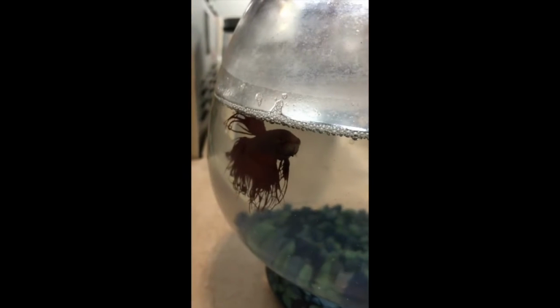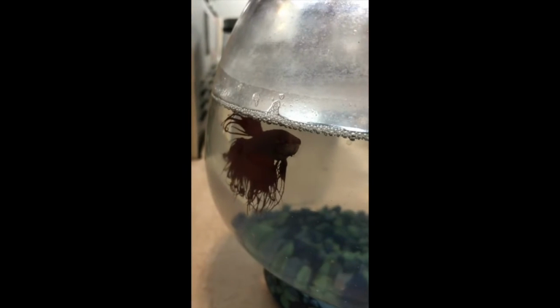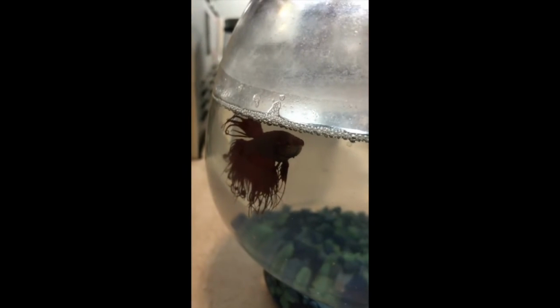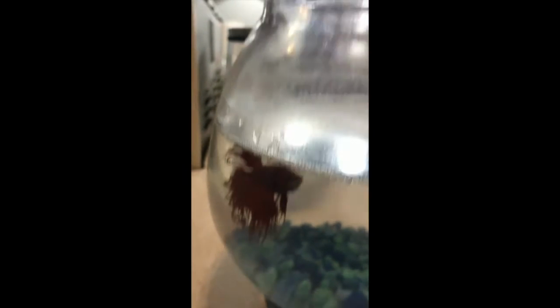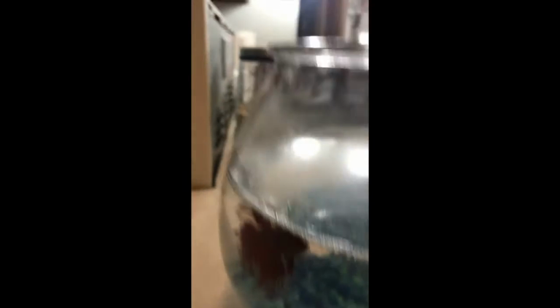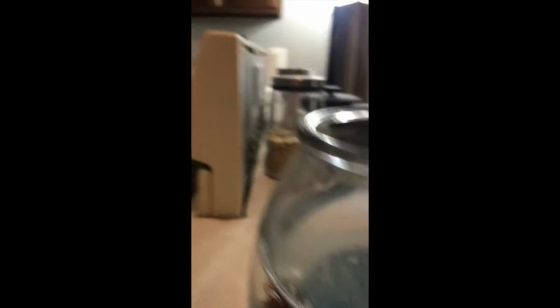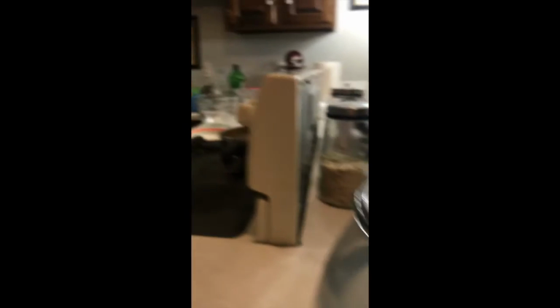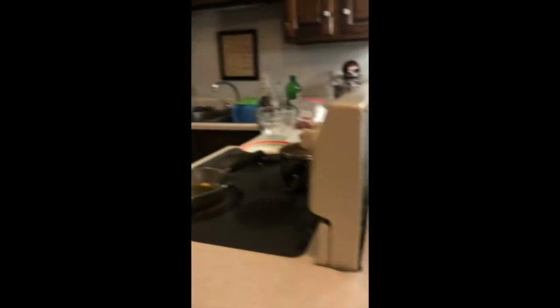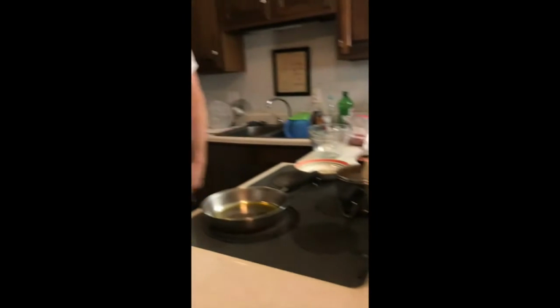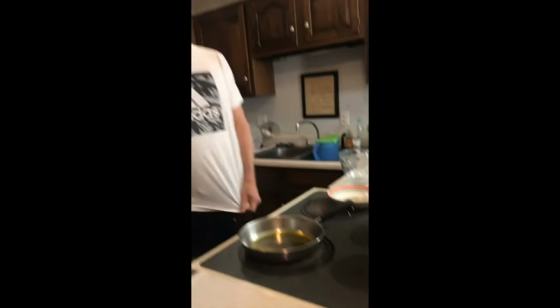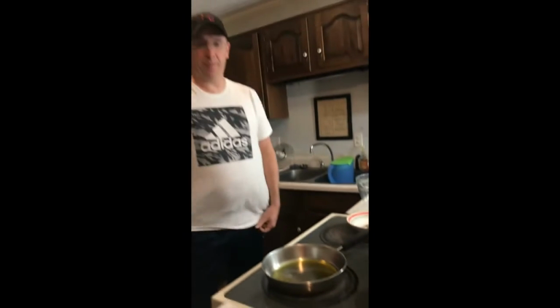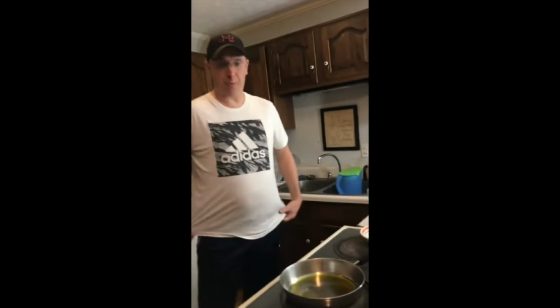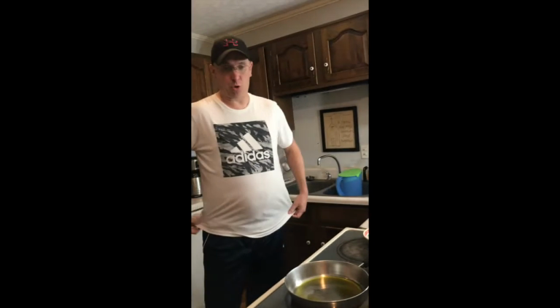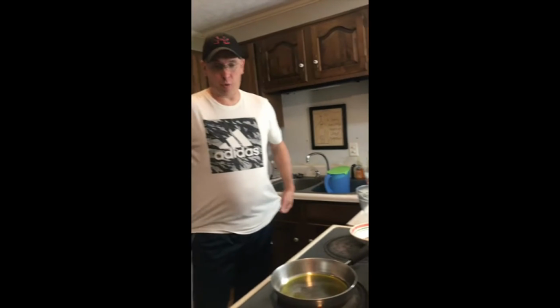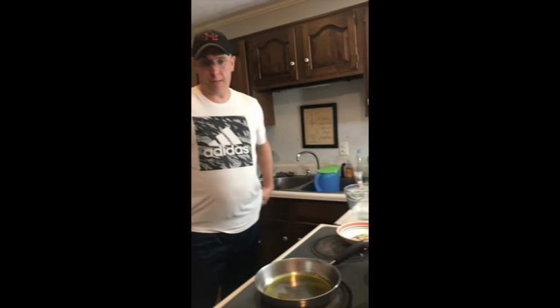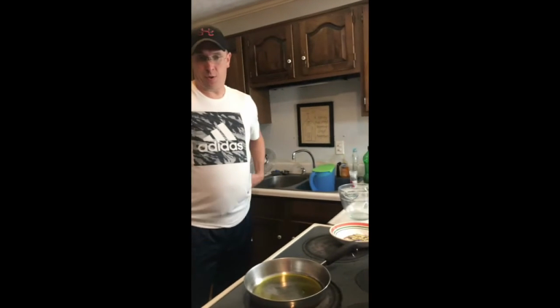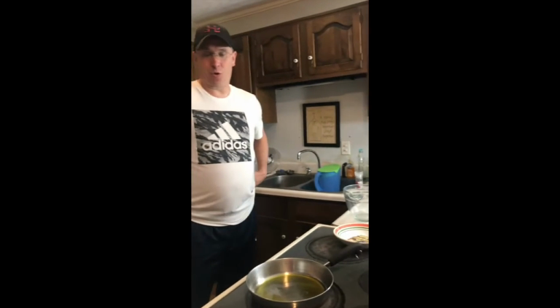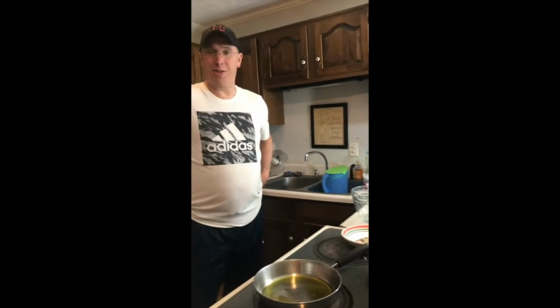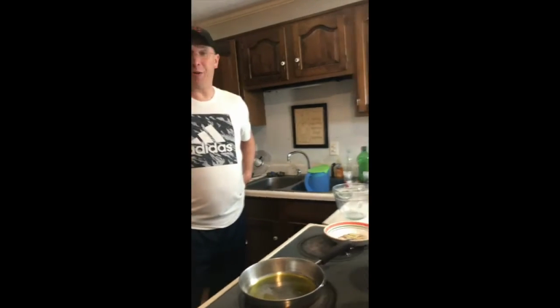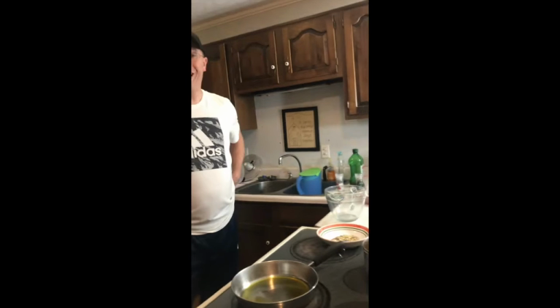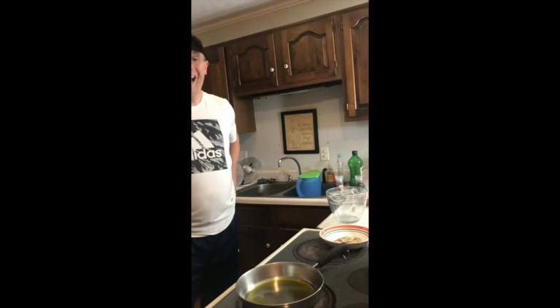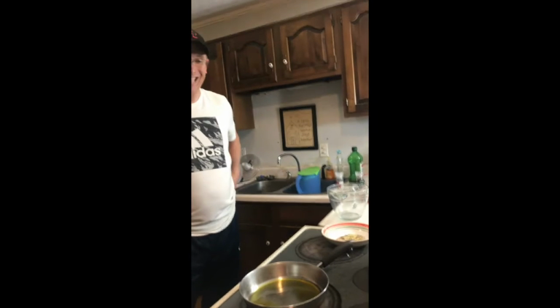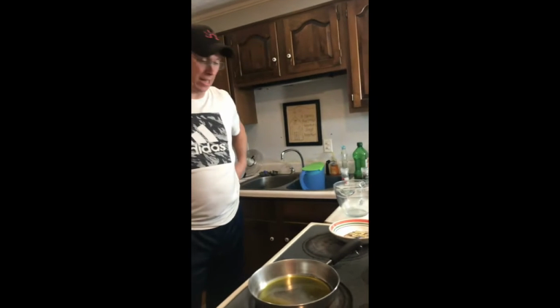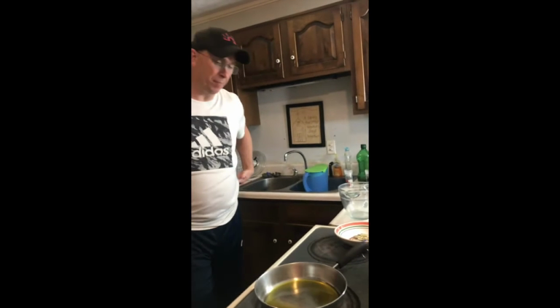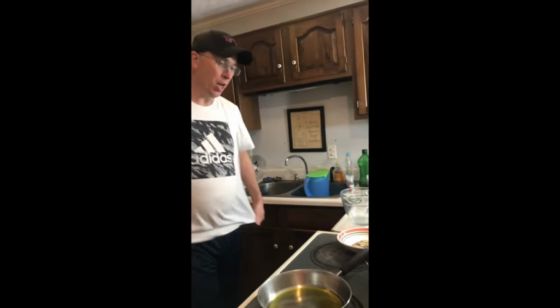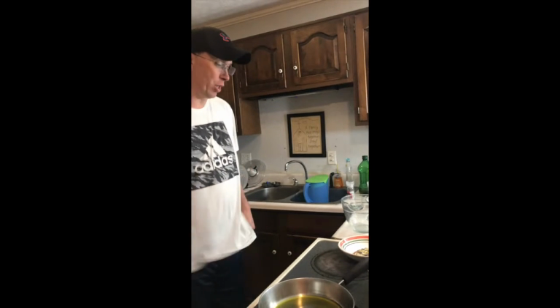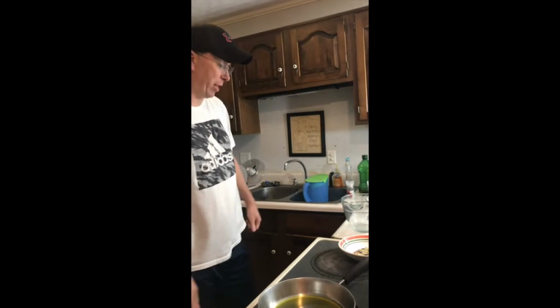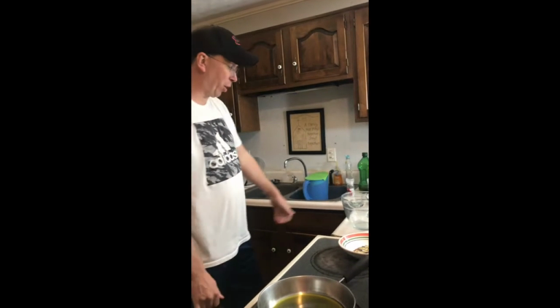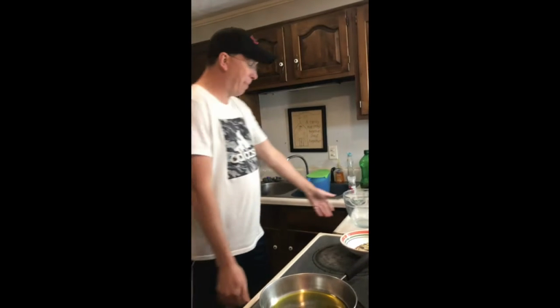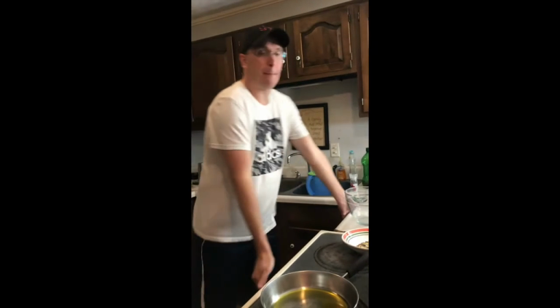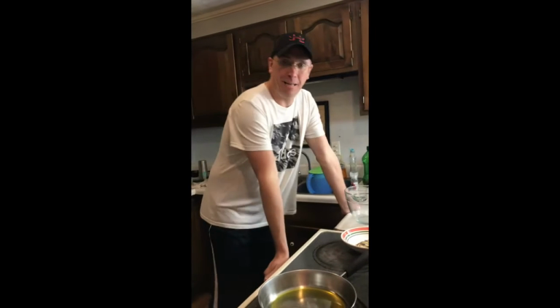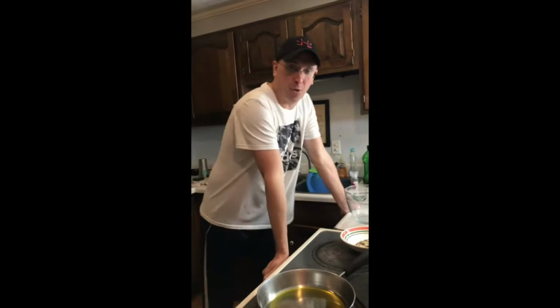Hey everybody, this is CP in the kitchen. That was Cory — Cory is doing fantastic. So today we're going to make meatballs.